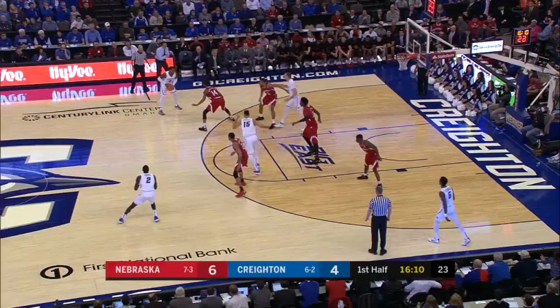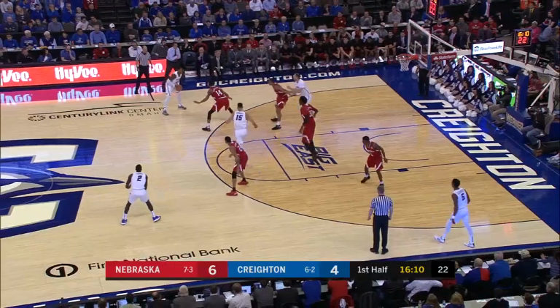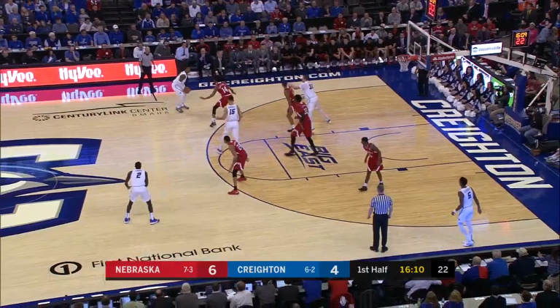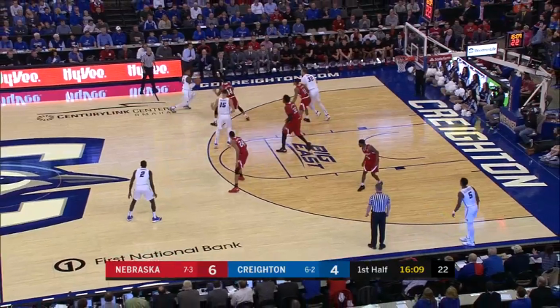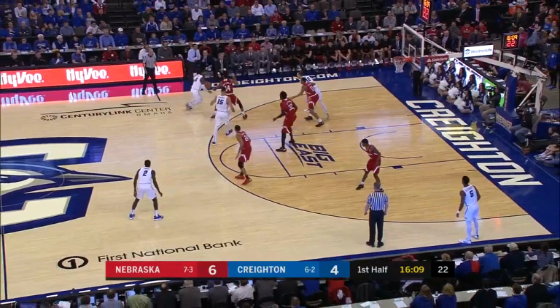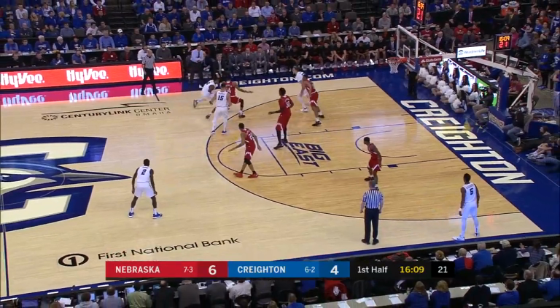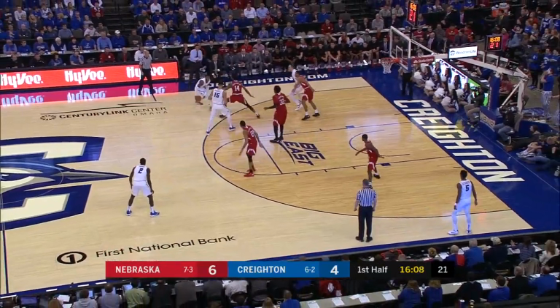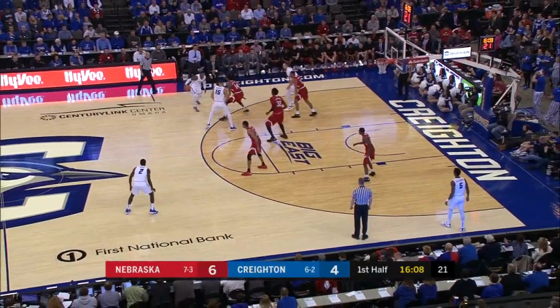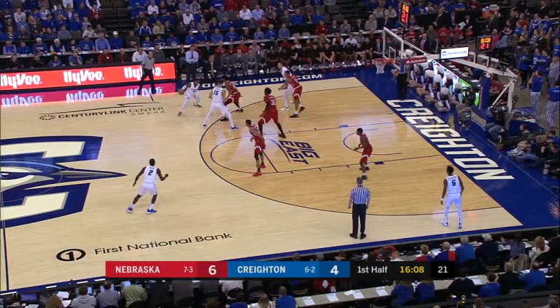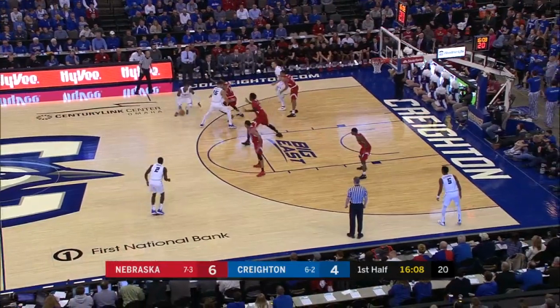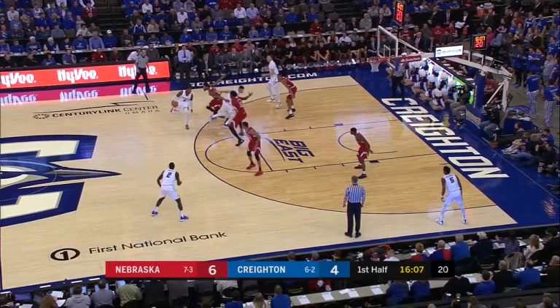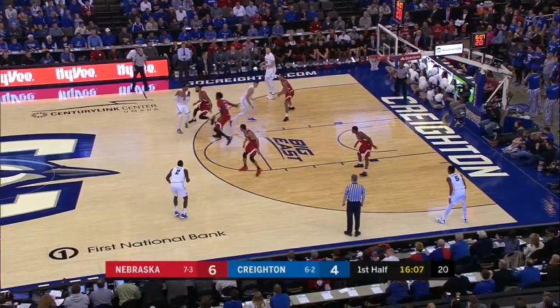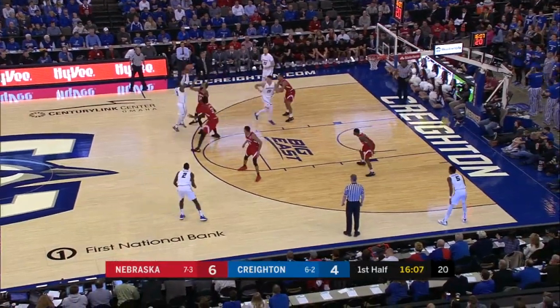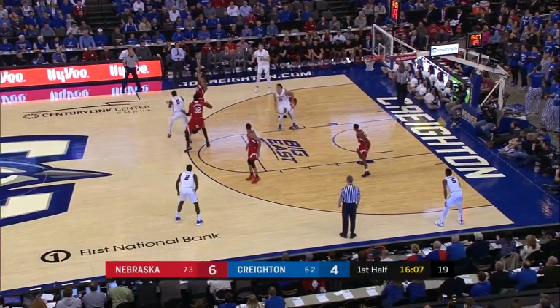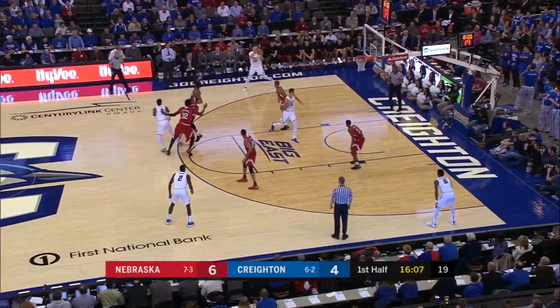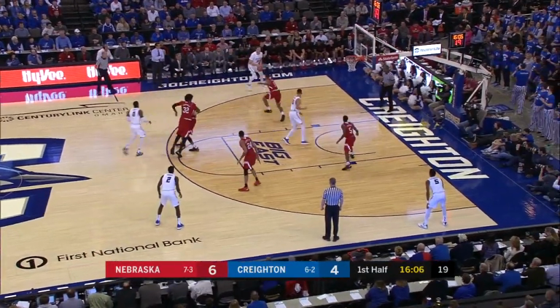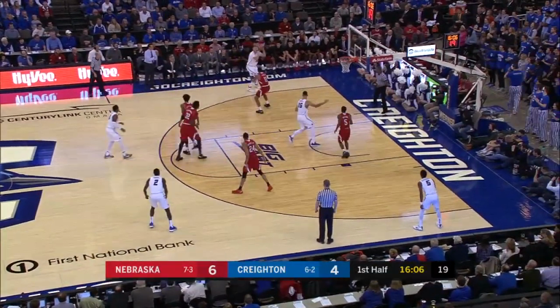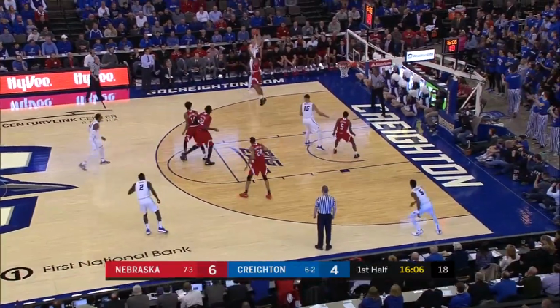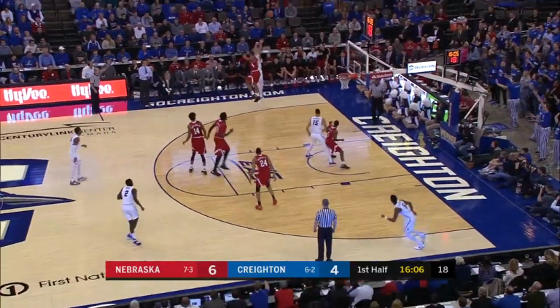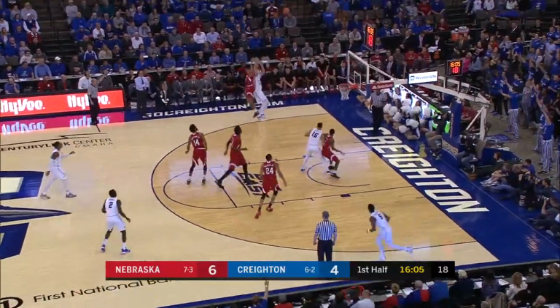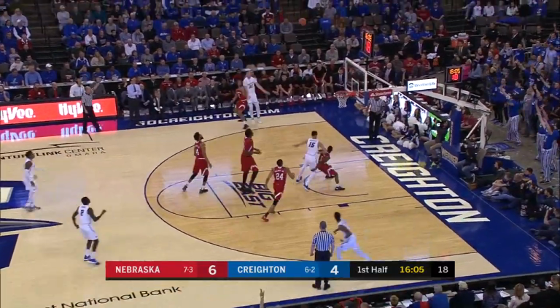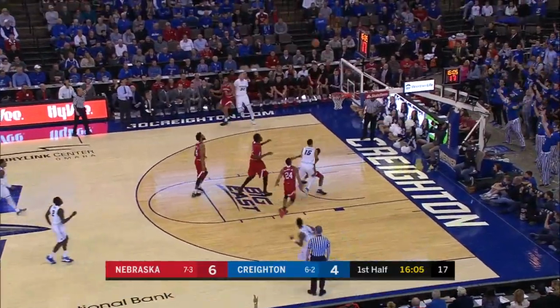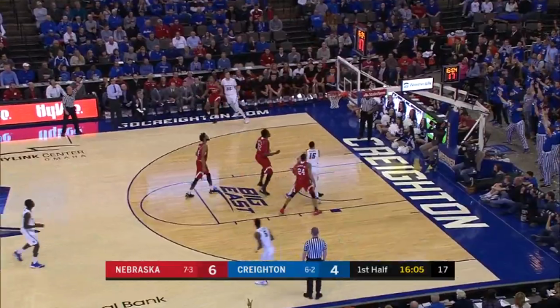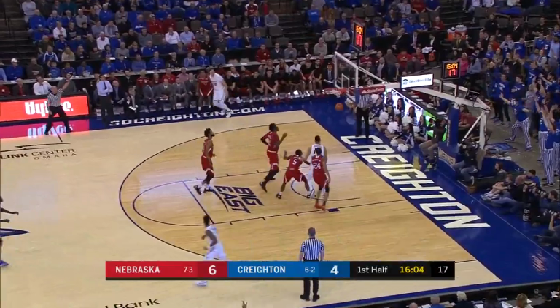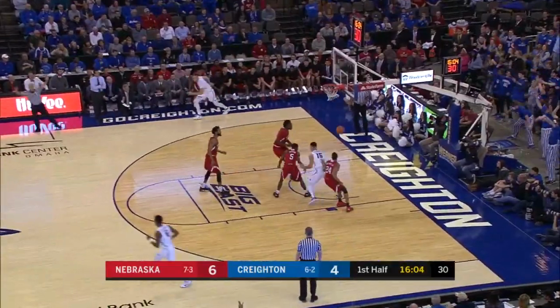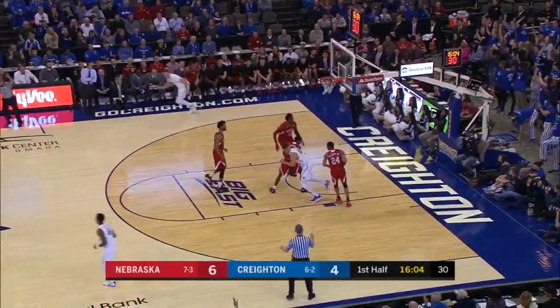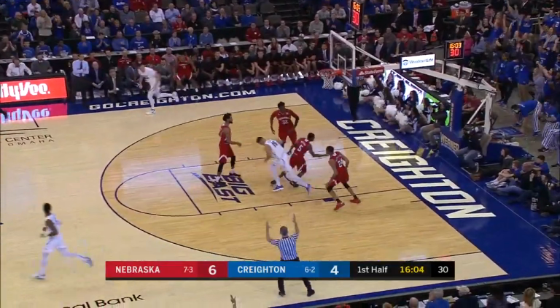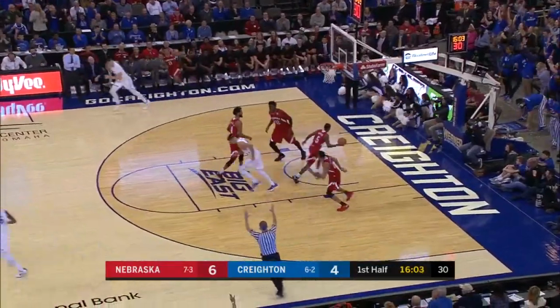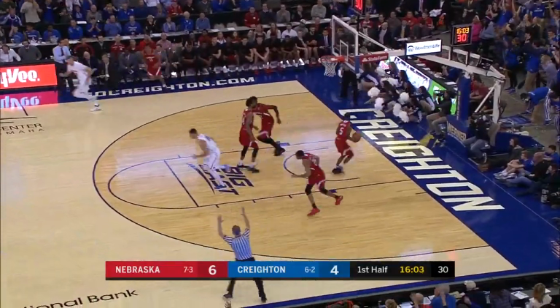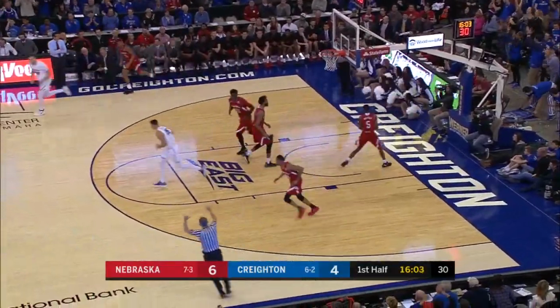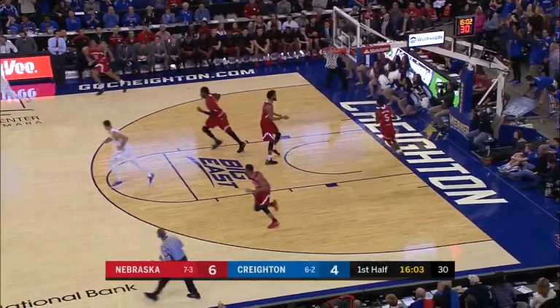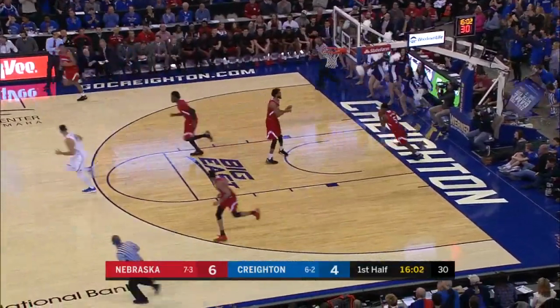Really good skip pass, and Palmer's going to have to knock down some of those threes. Hegner for three, and he gets the lead right away.